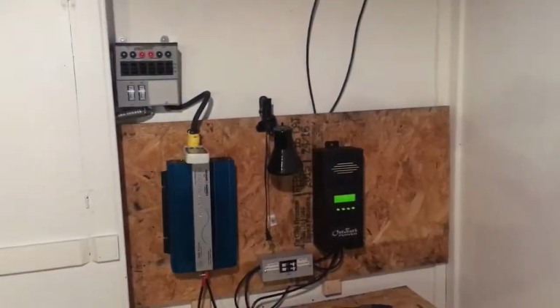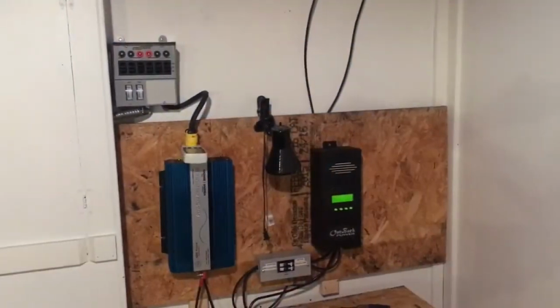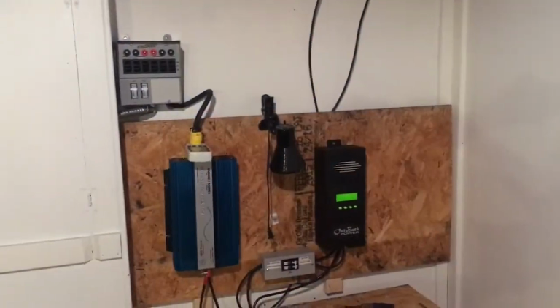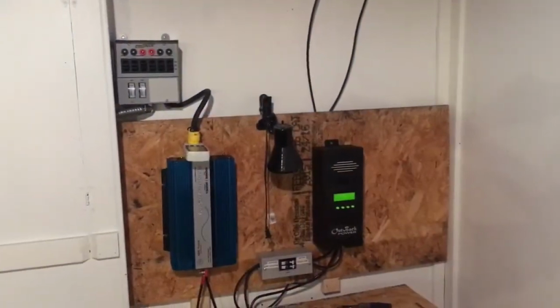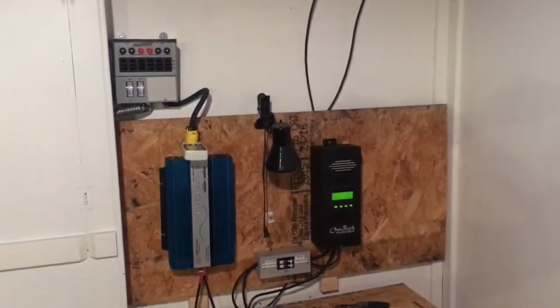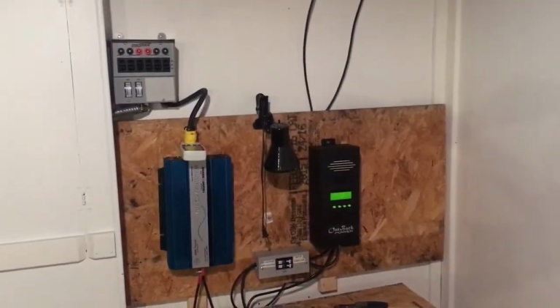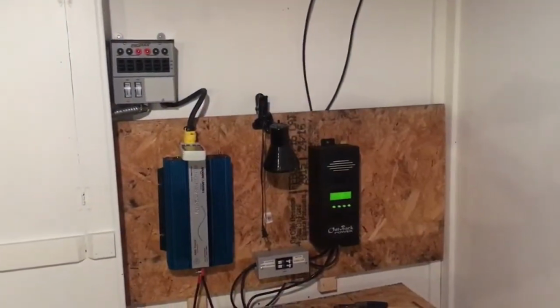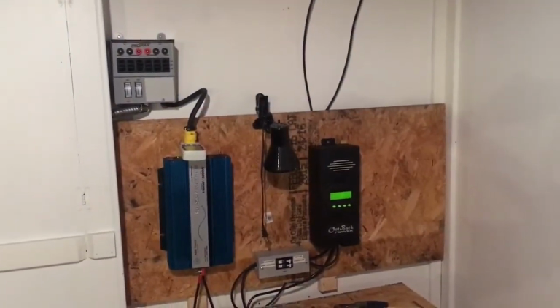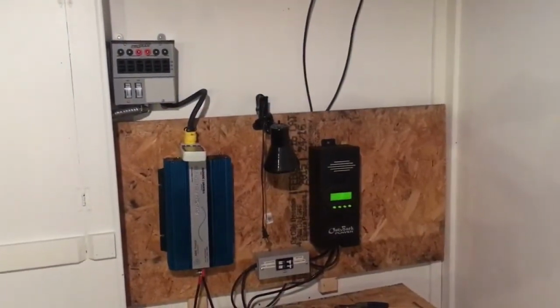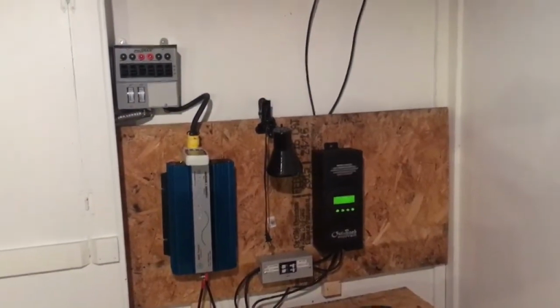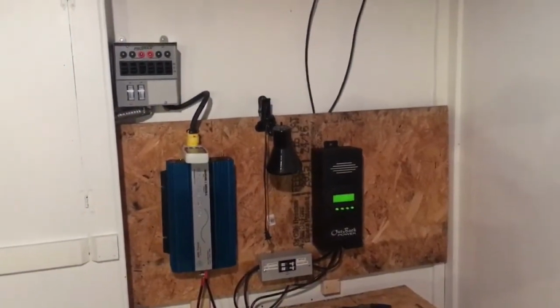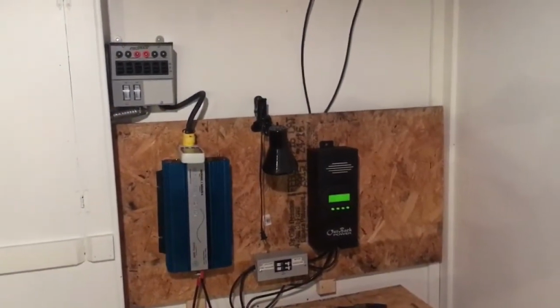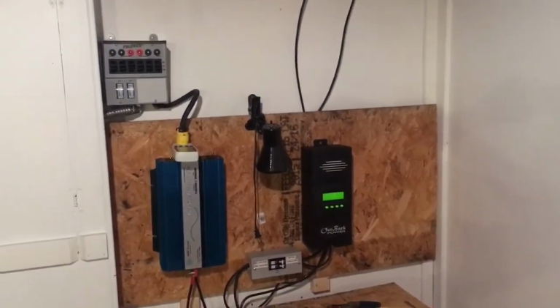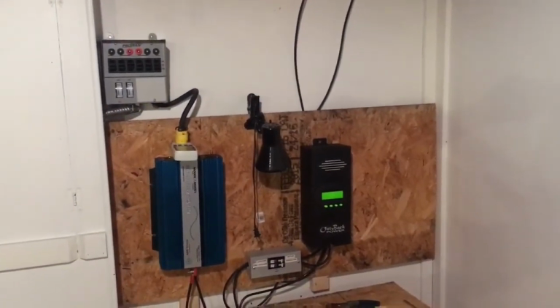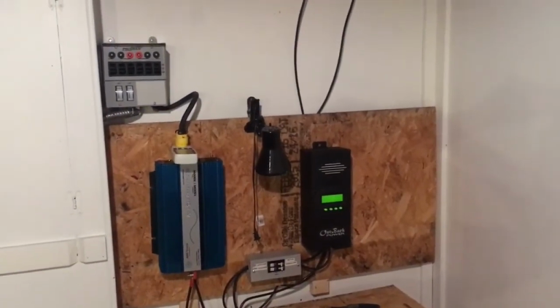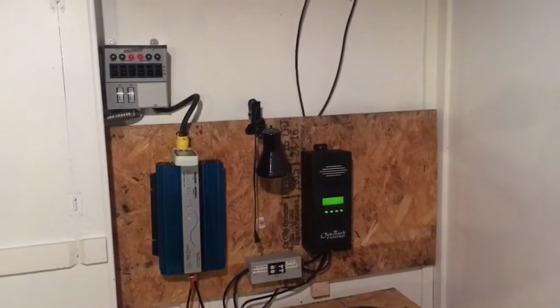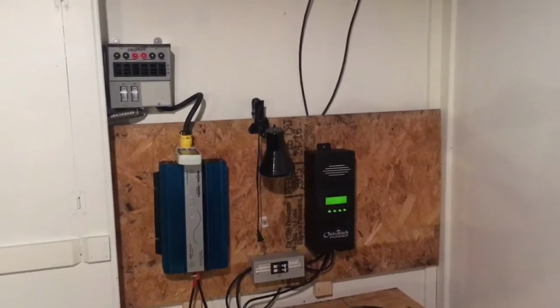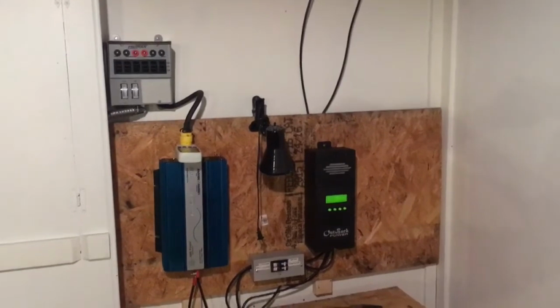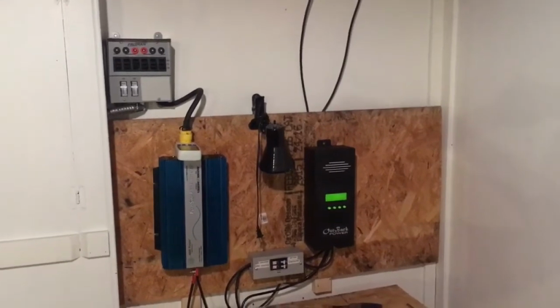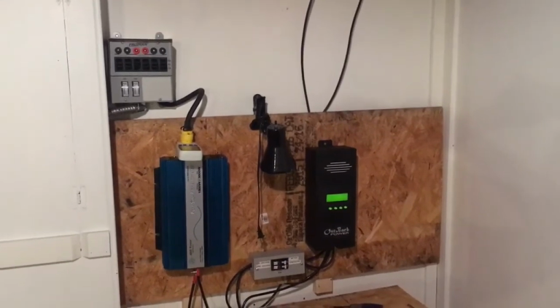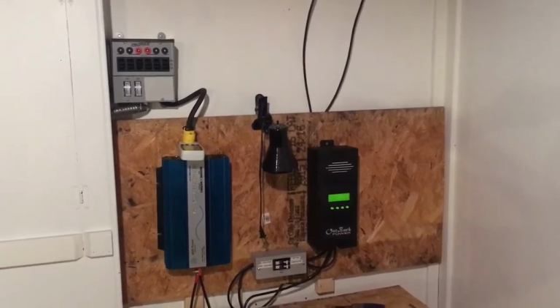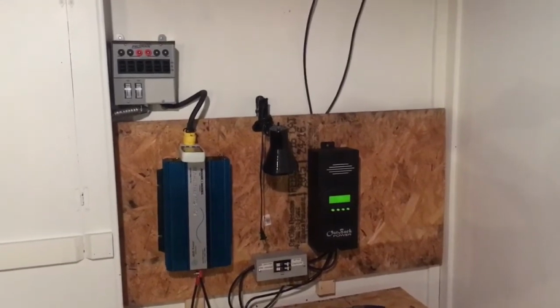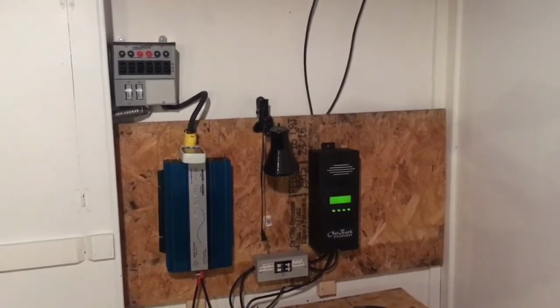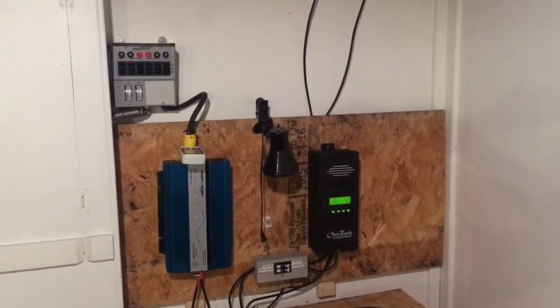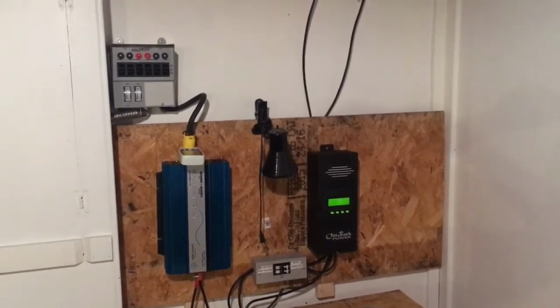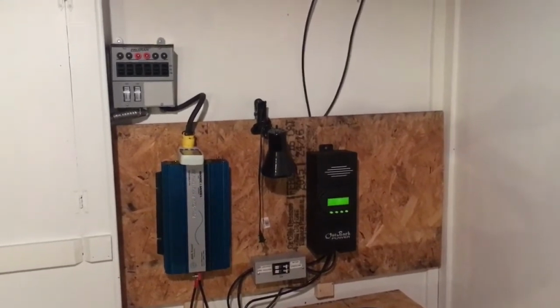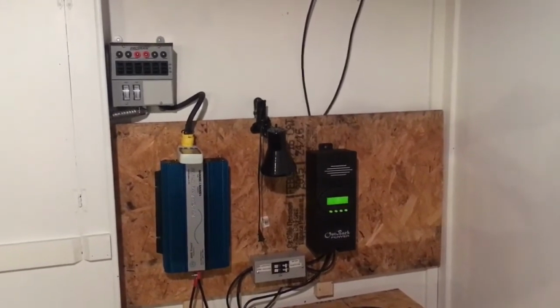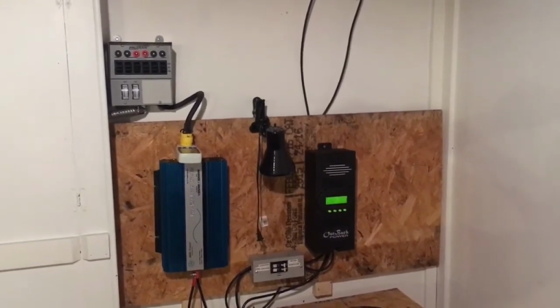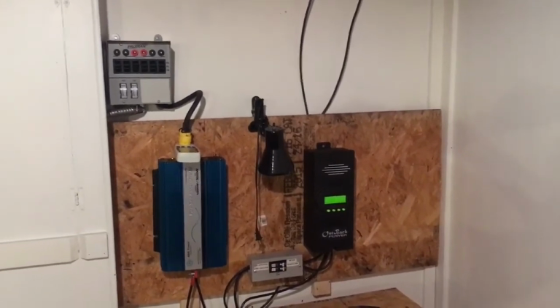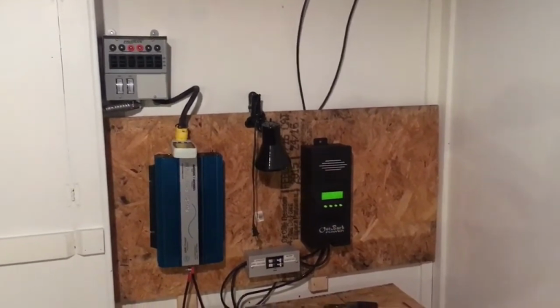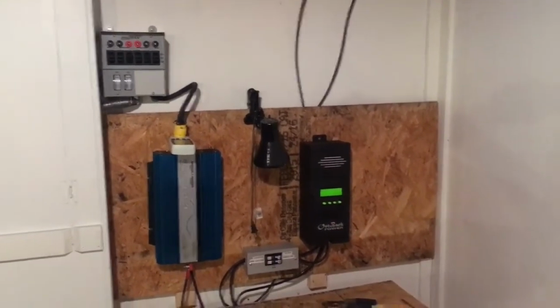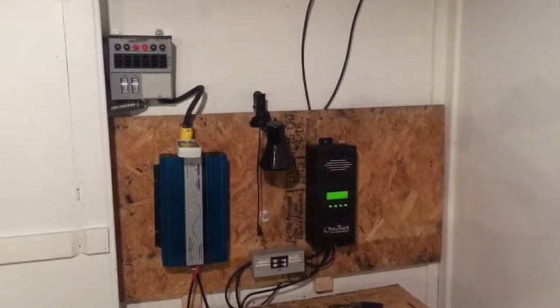What's up YouTube? YouTube TMZ1313 here. I just want to show you guys me putting on my solar panels.